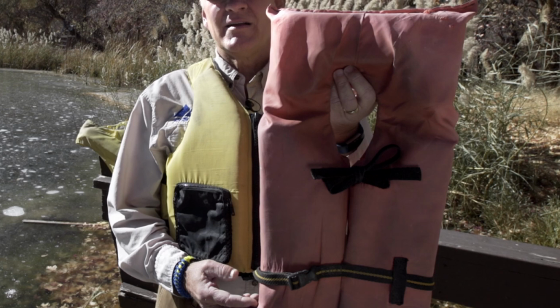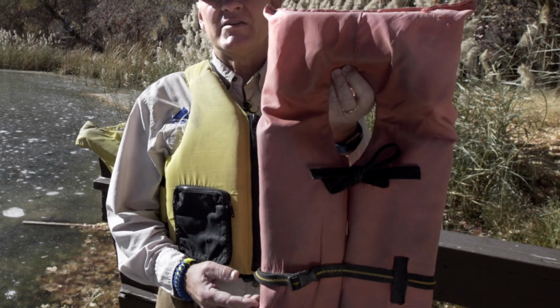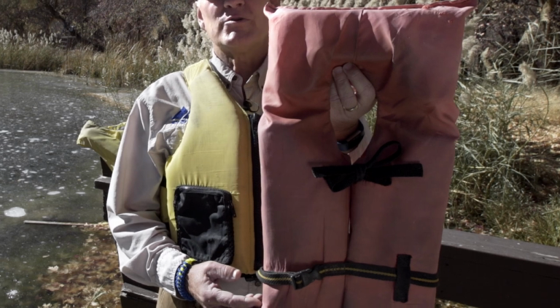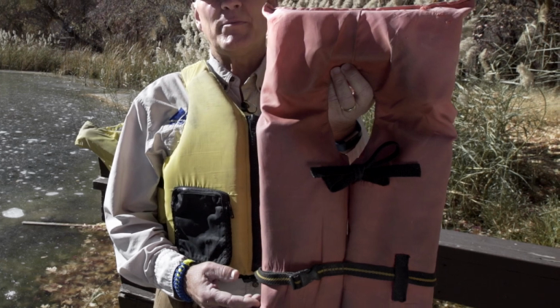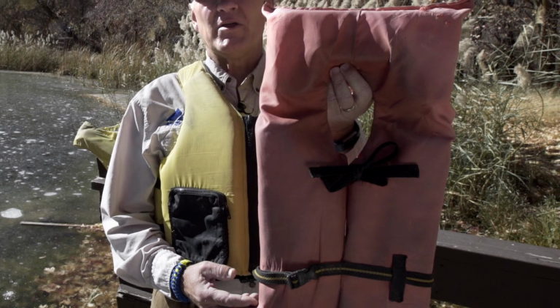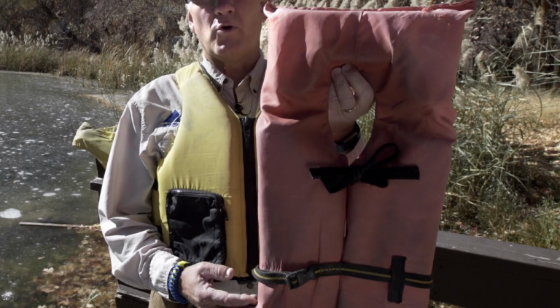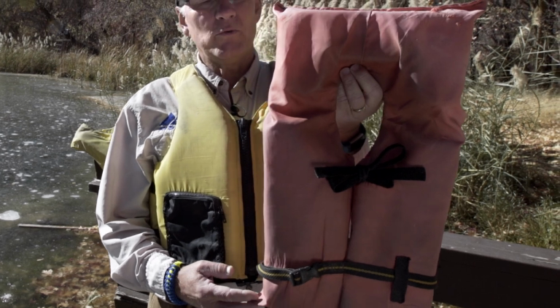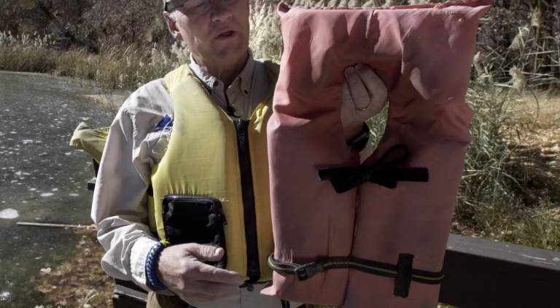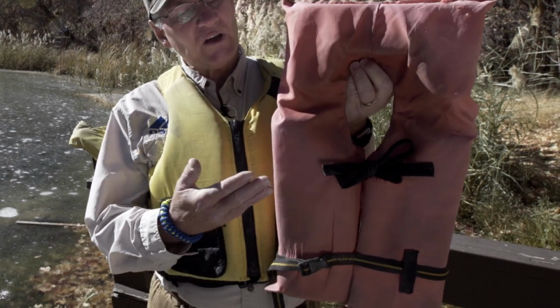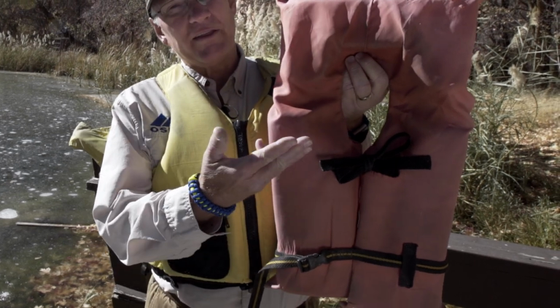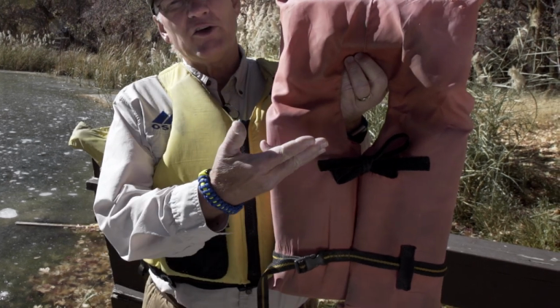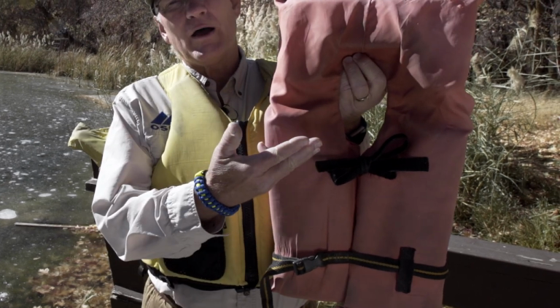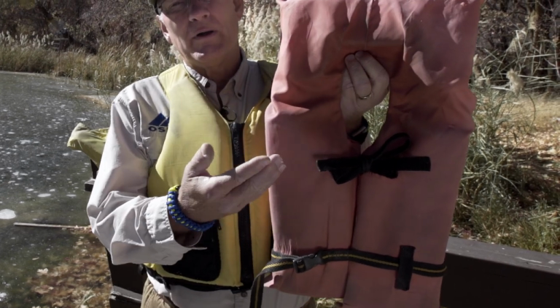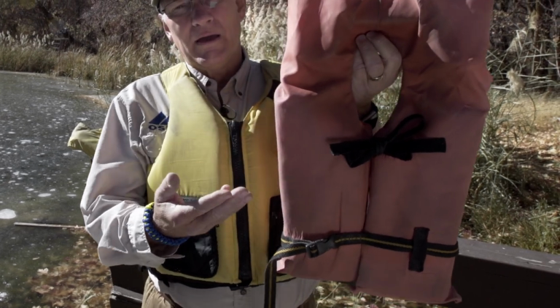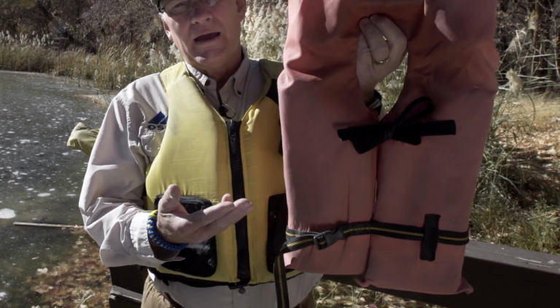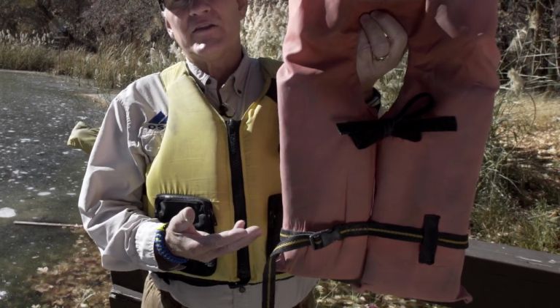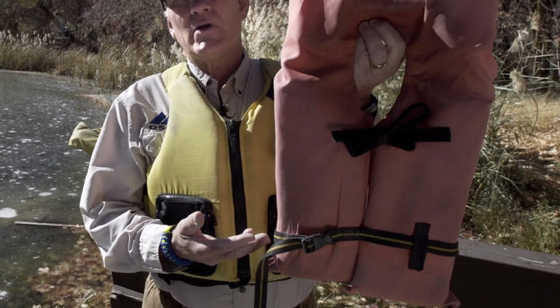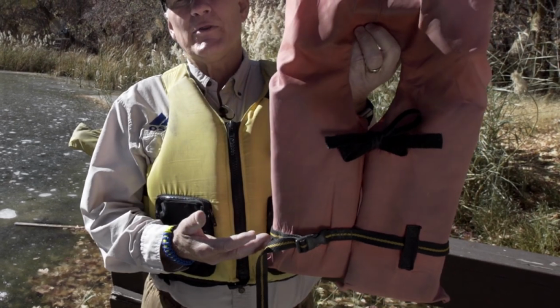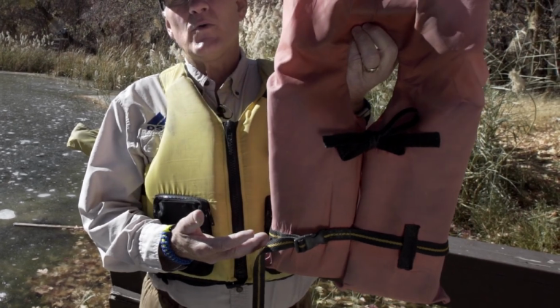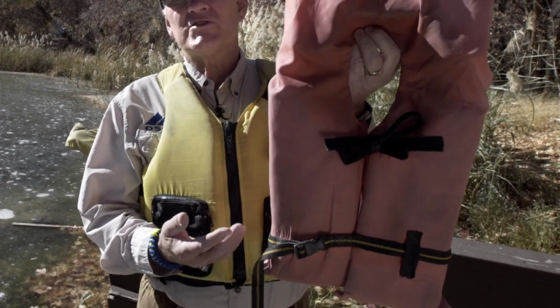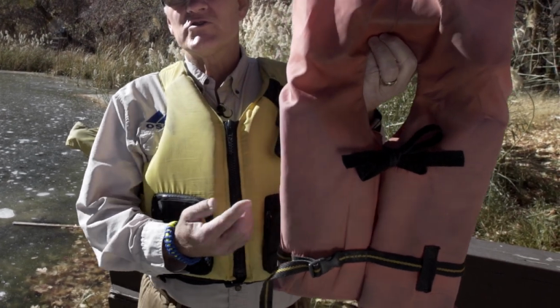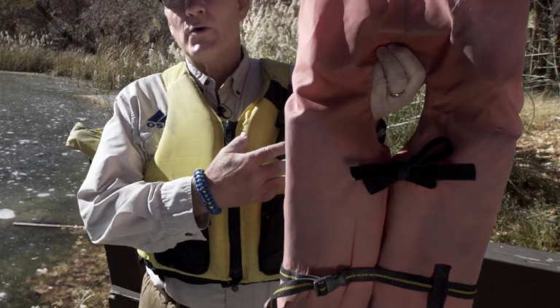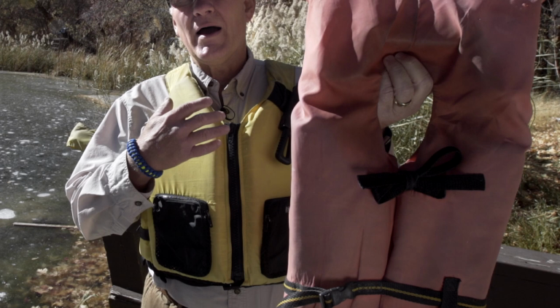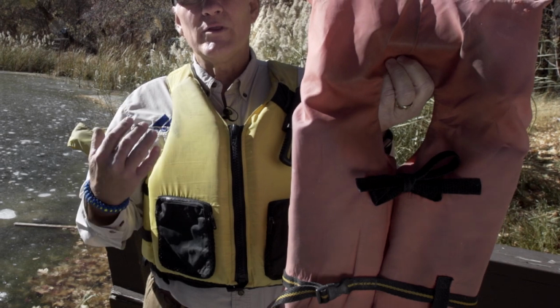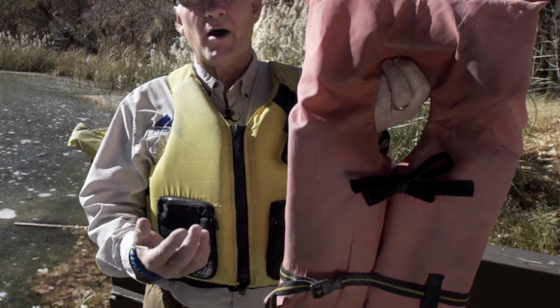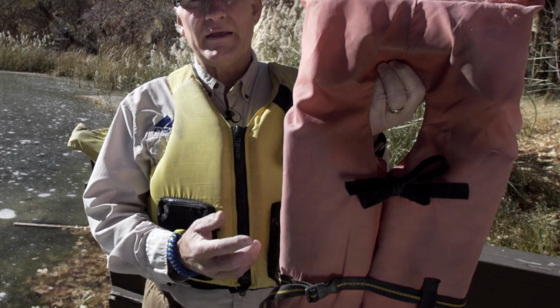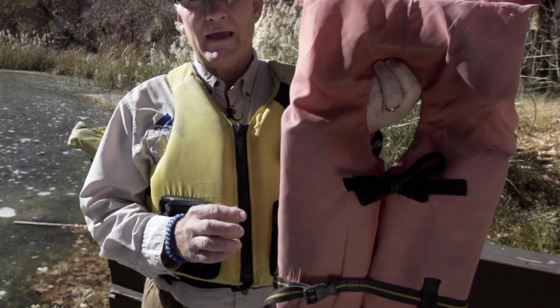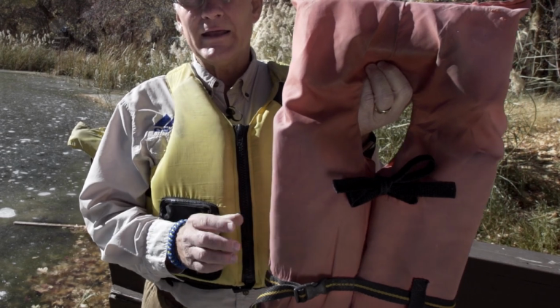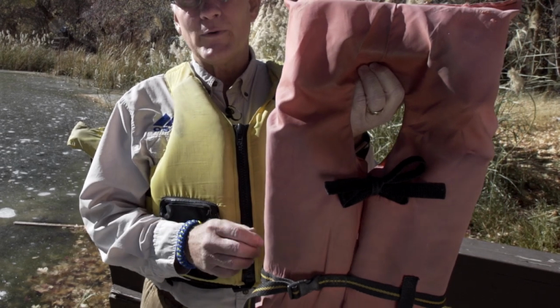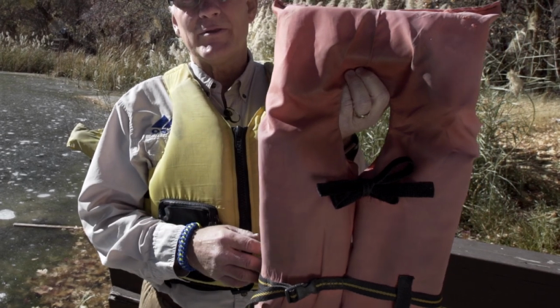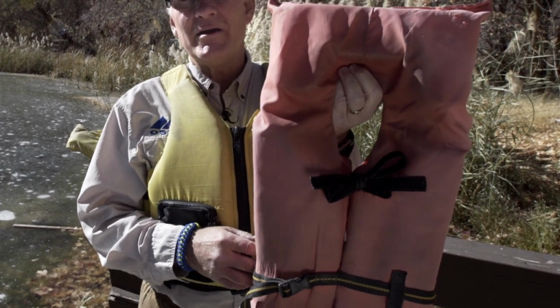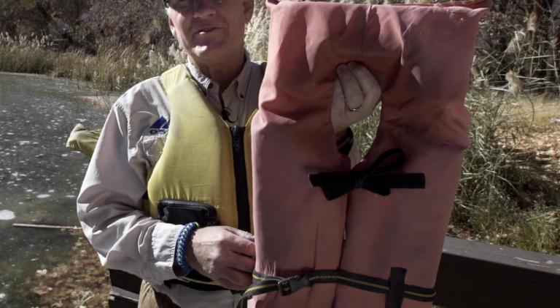These are properly worn when they're tied at the top and the strap at the waist goes around the body and around the PFD.